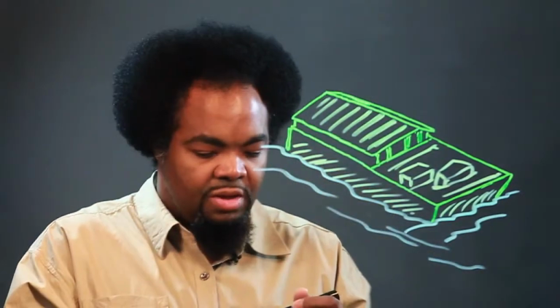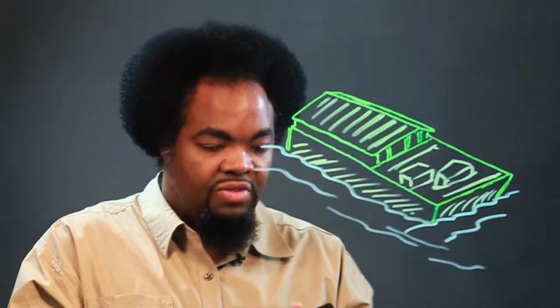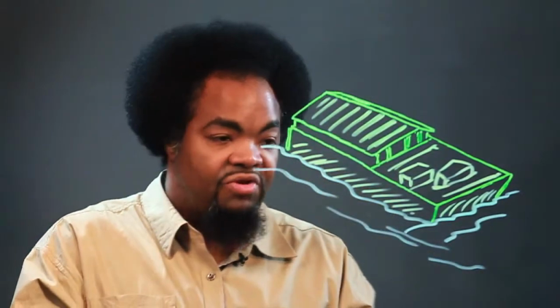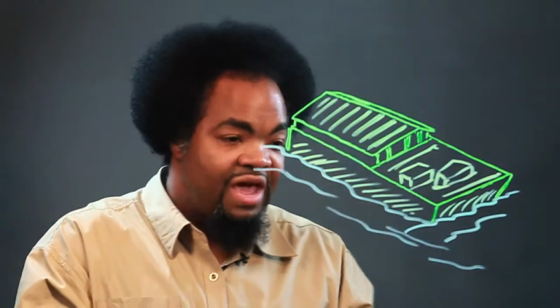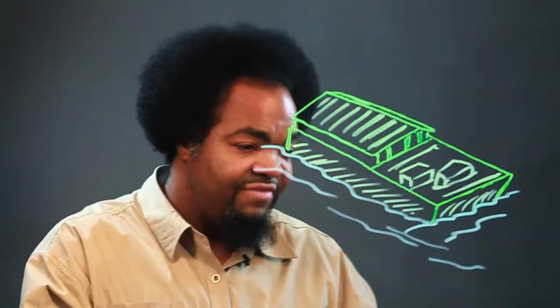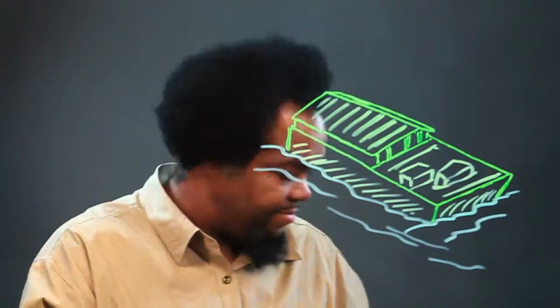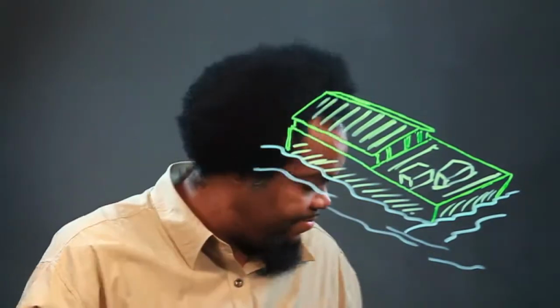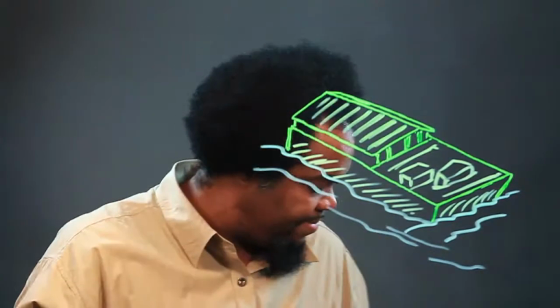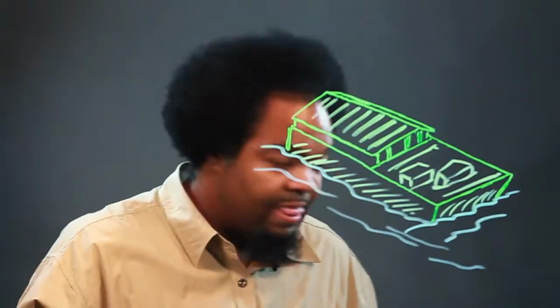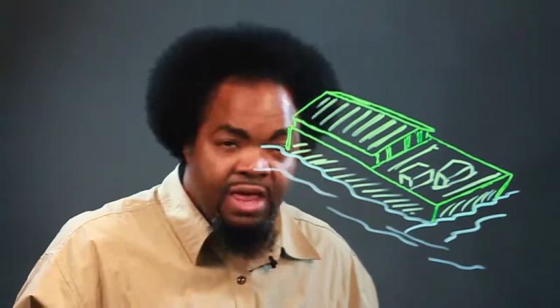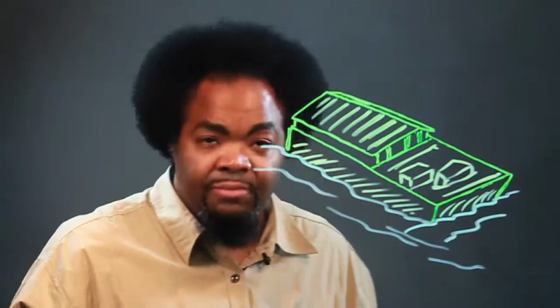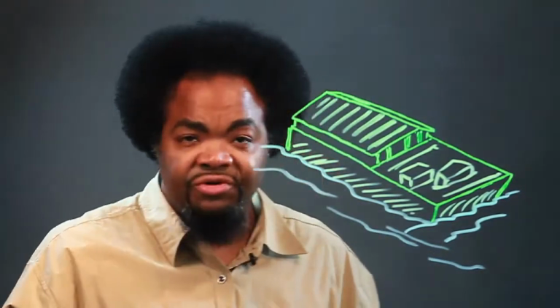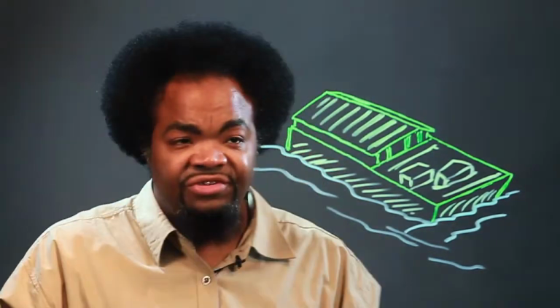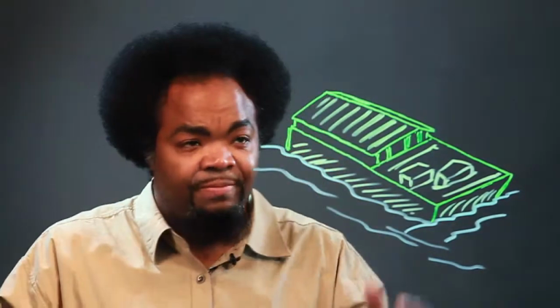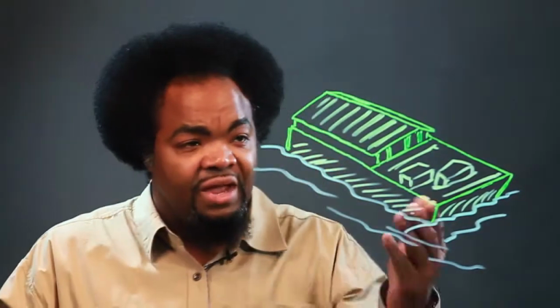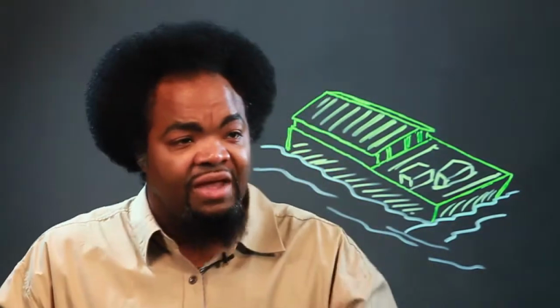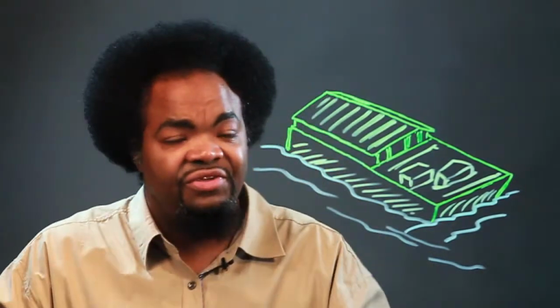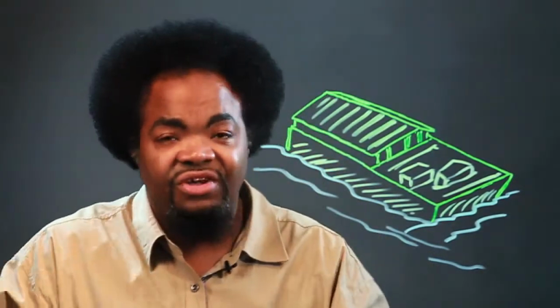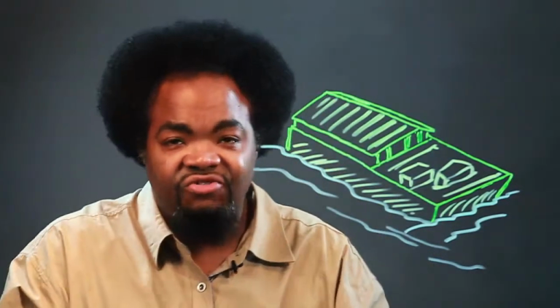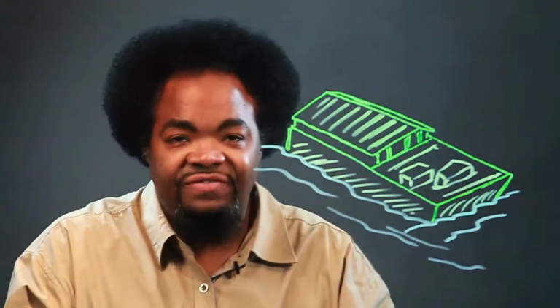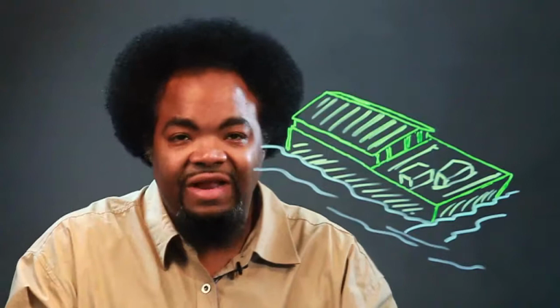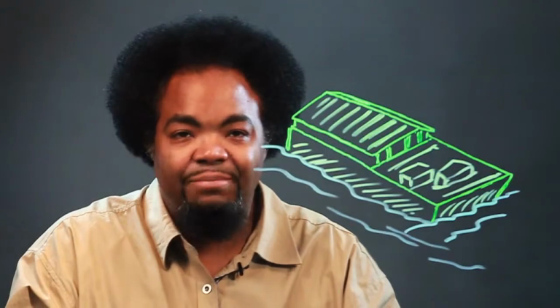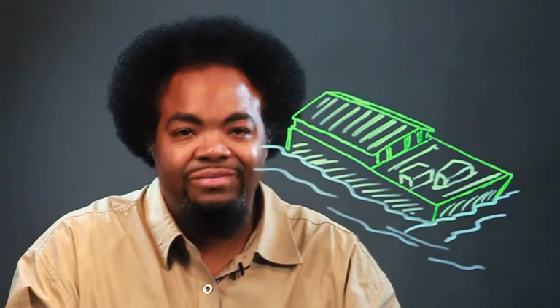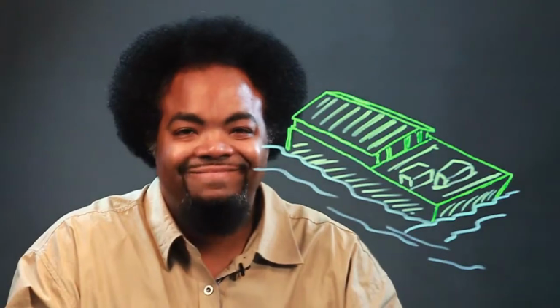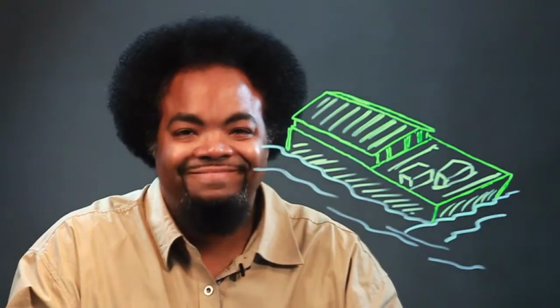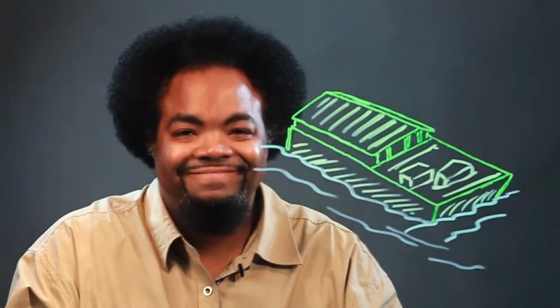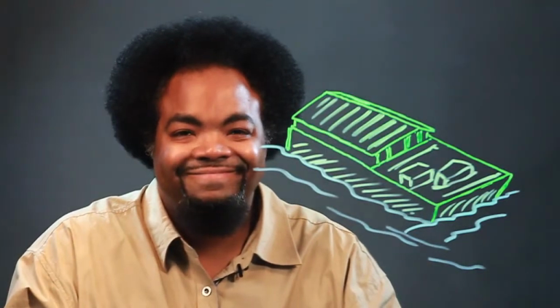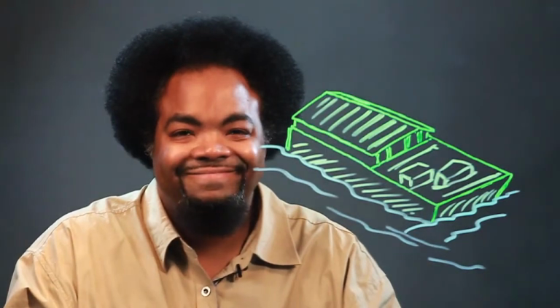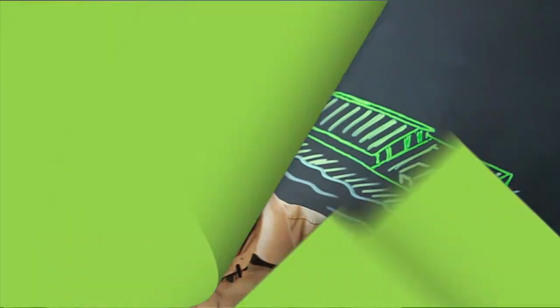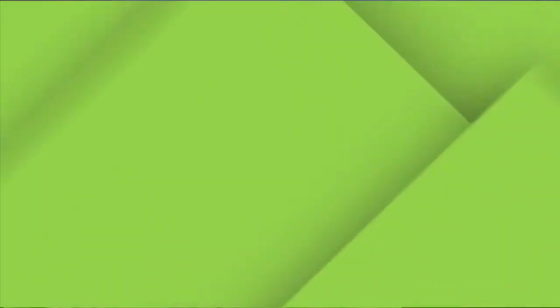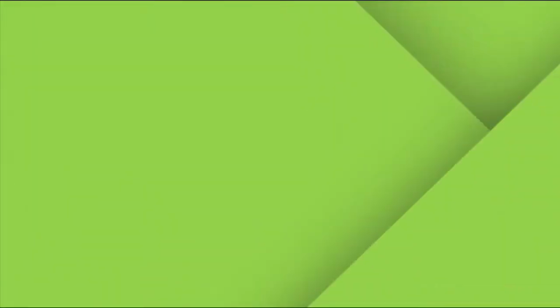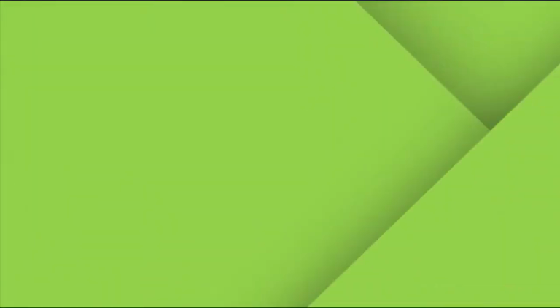And there you have it. I'm Chris. And this is how you draw a flat boat.